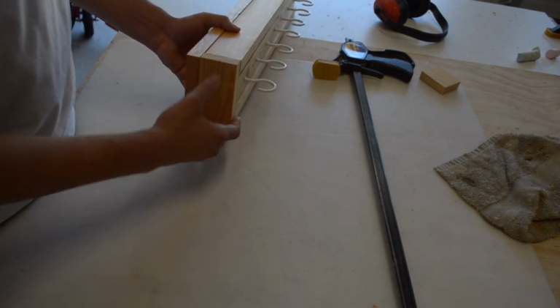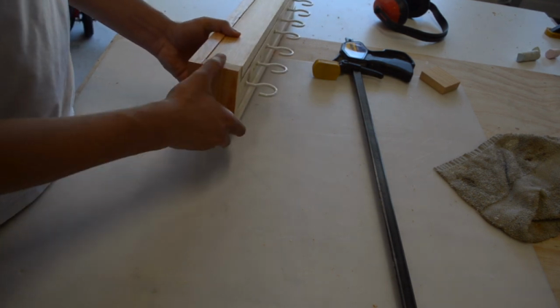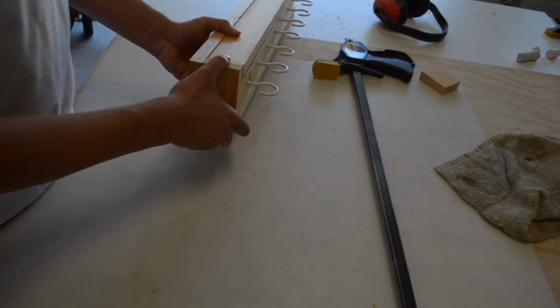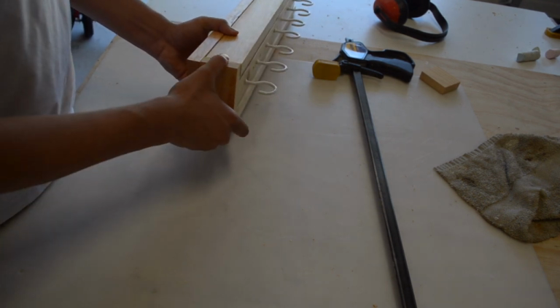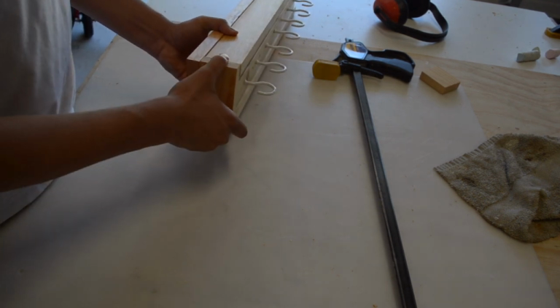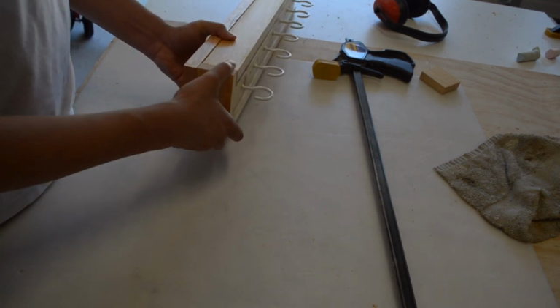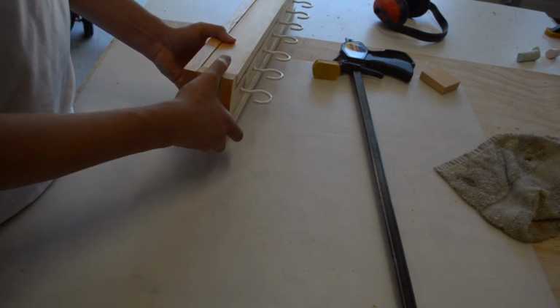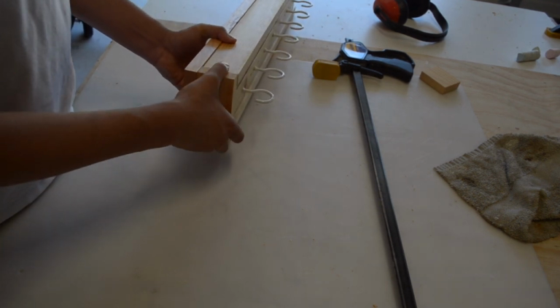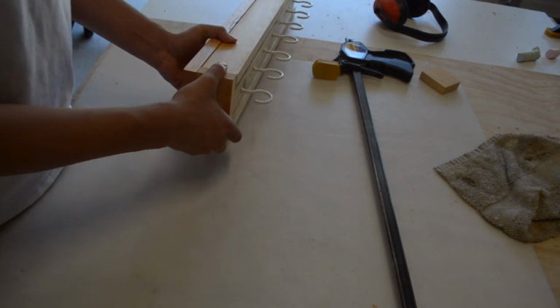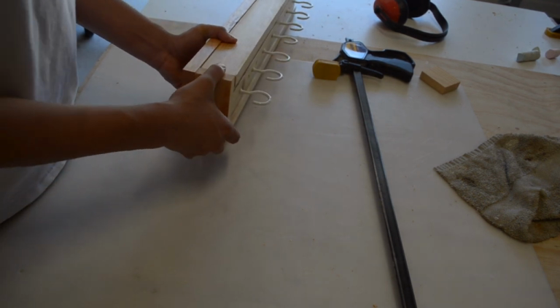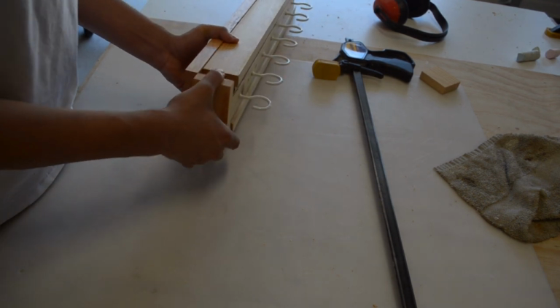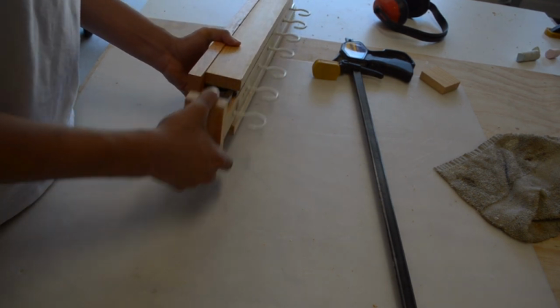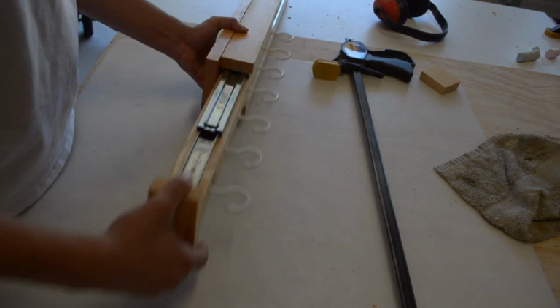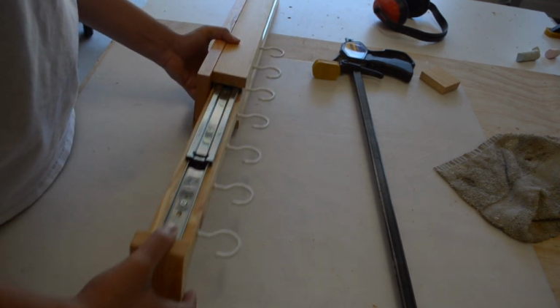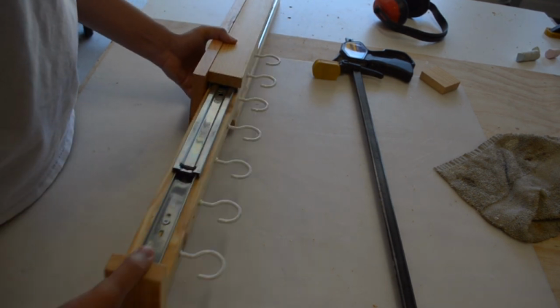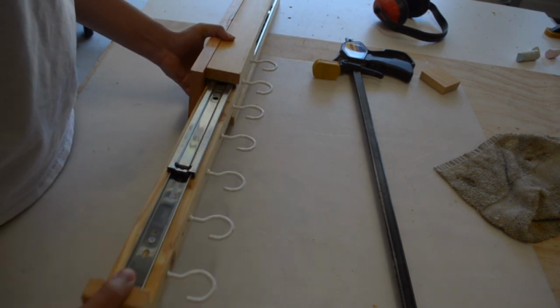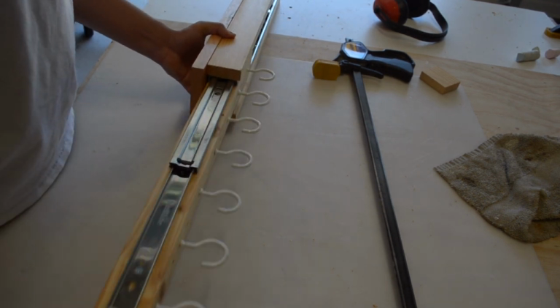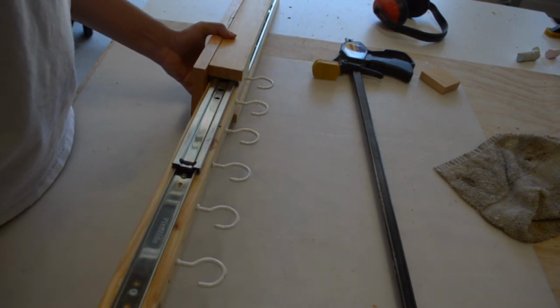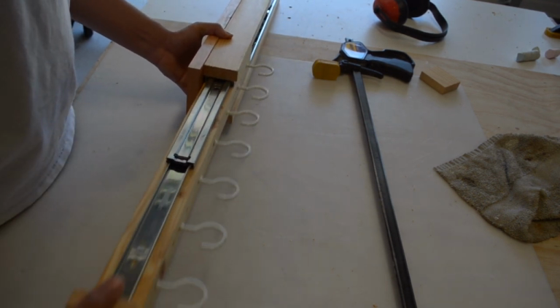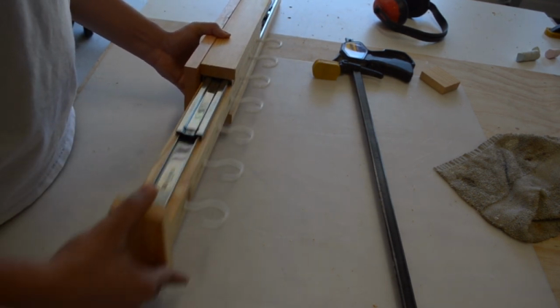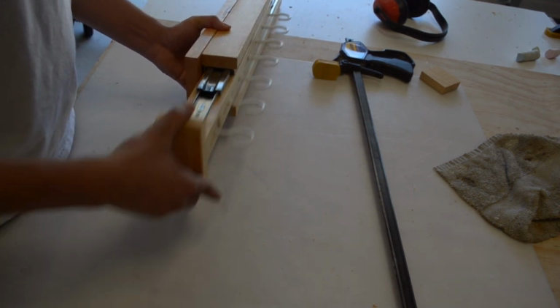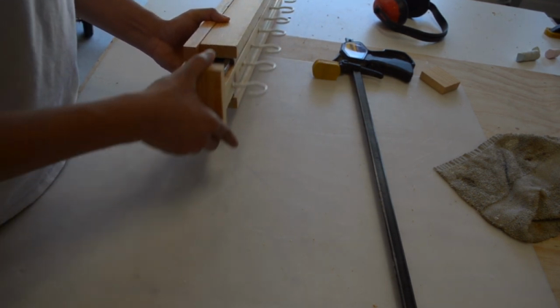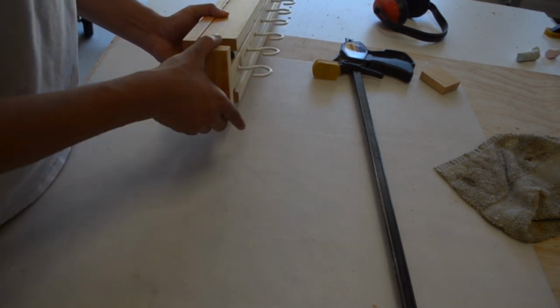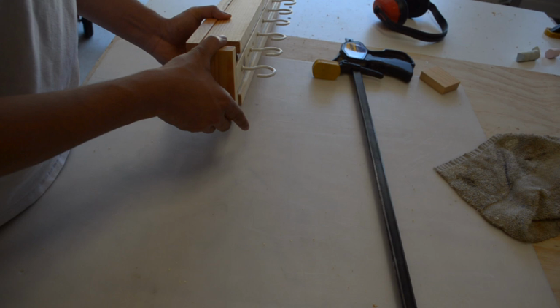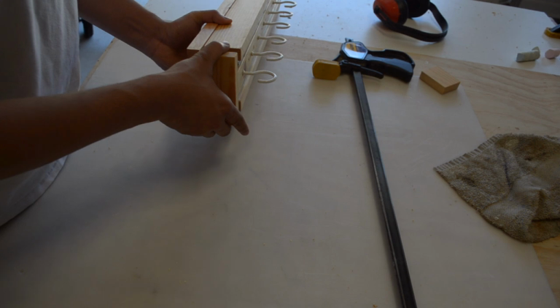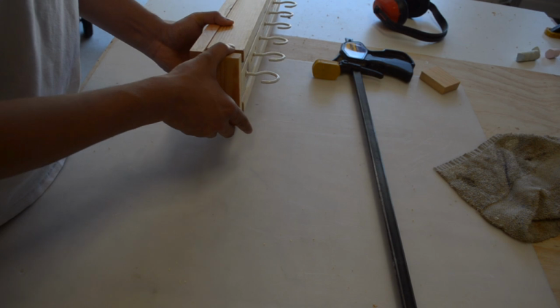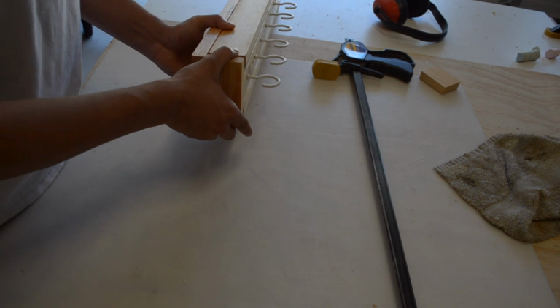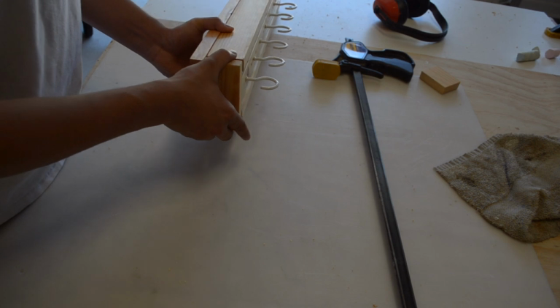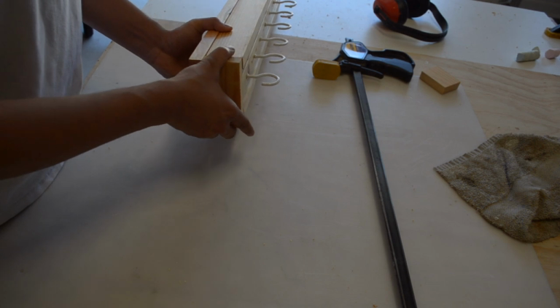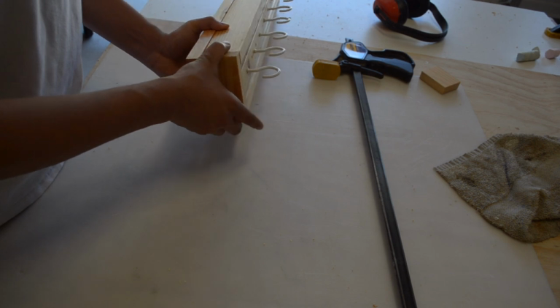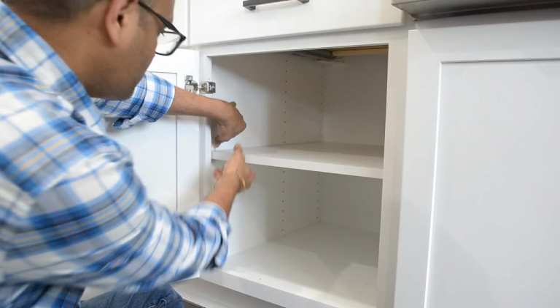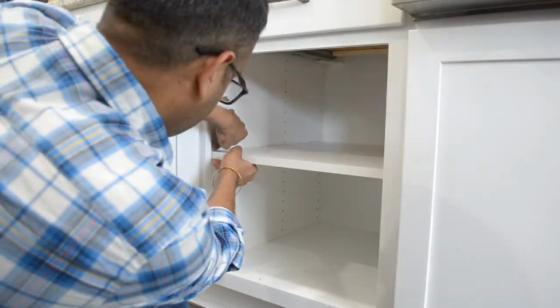Then we clamped everything tight, making sure to wipe off all the extra squeeze out while it was still wet. We then tested it out to make sure everything was working smoothly, then went to the cabinet to start installing the hanger.